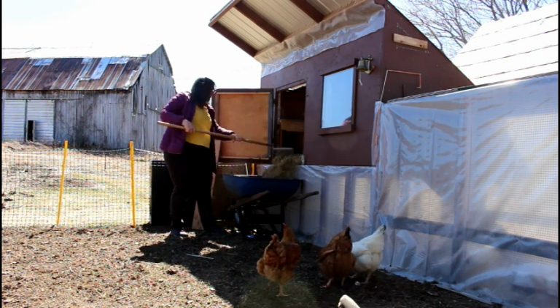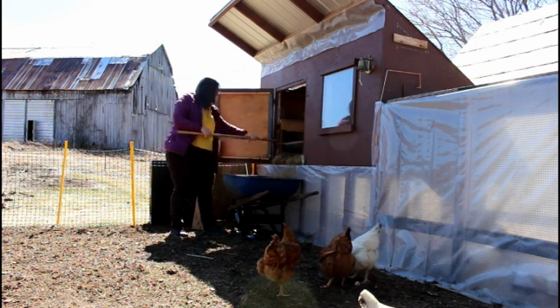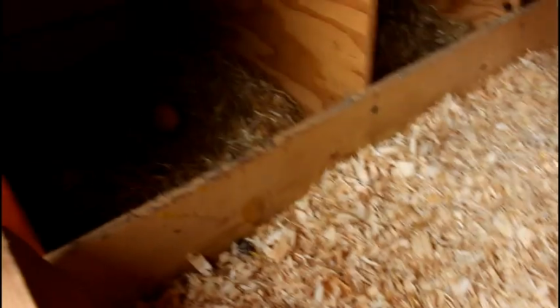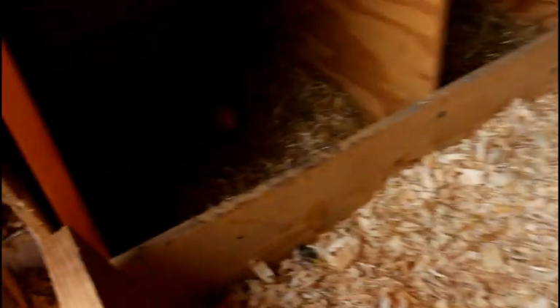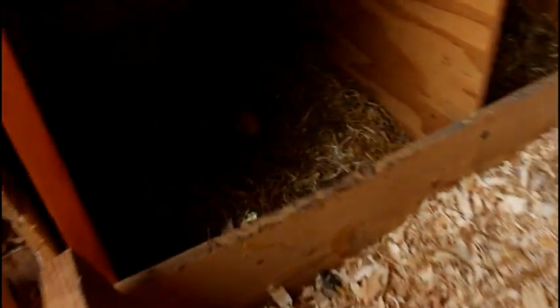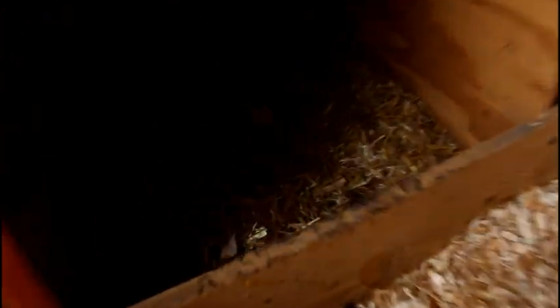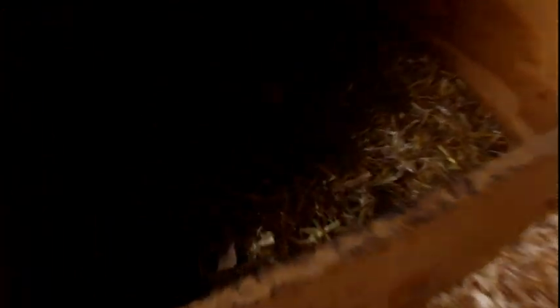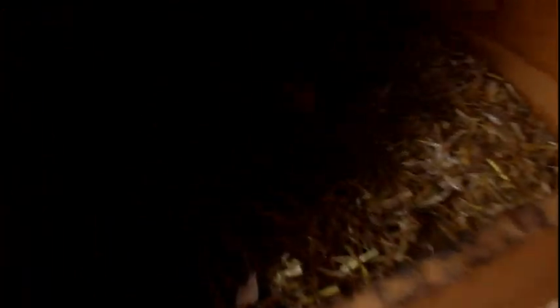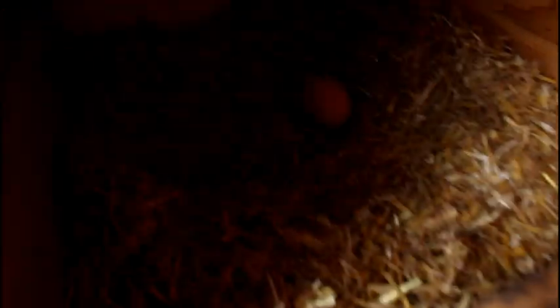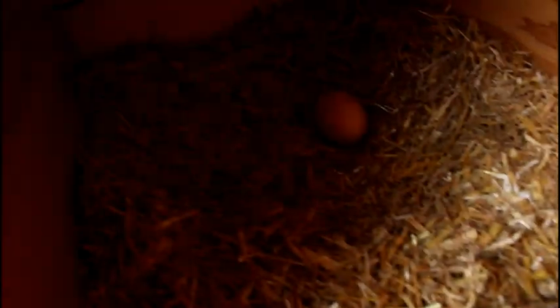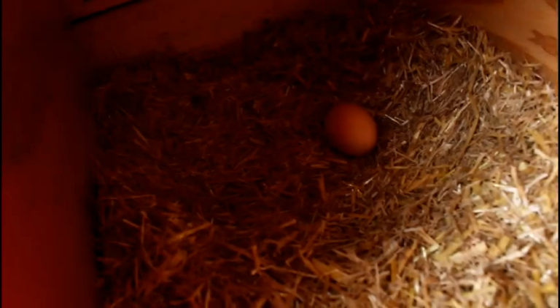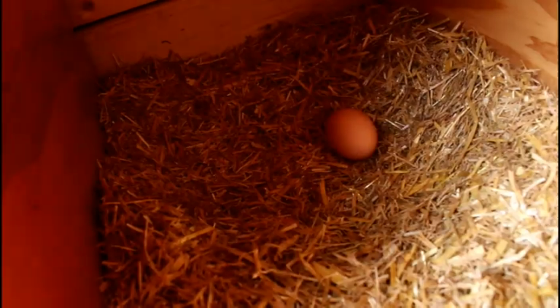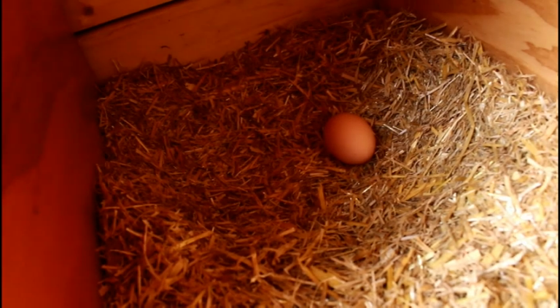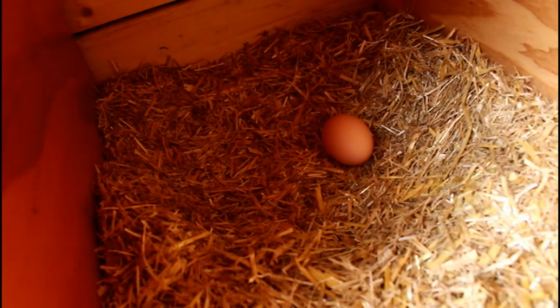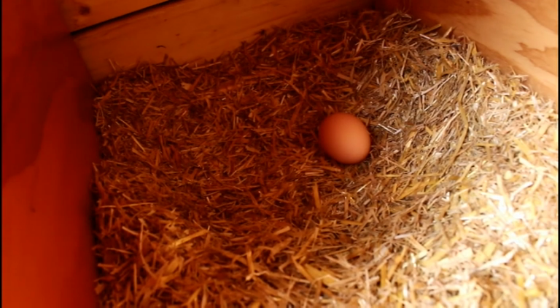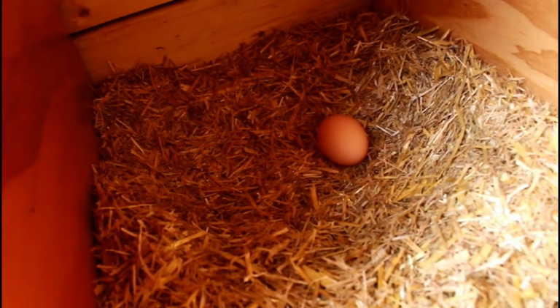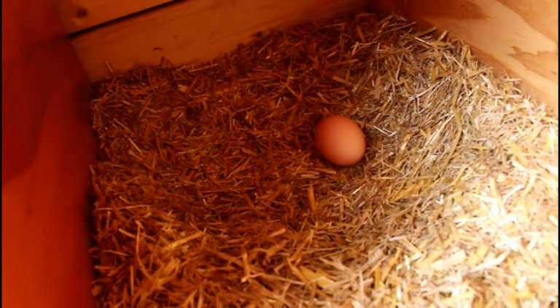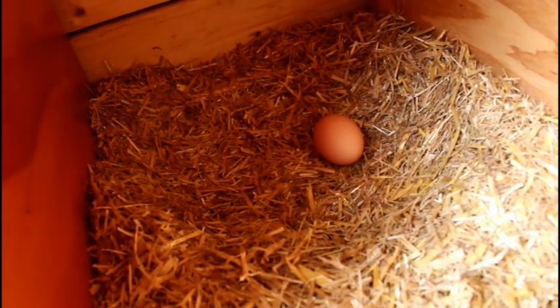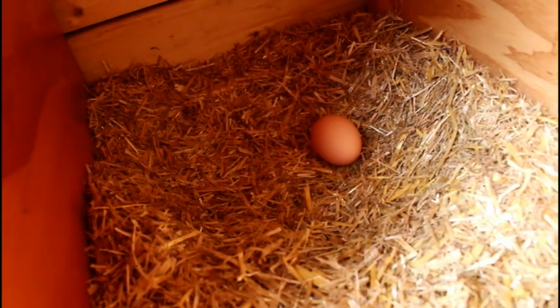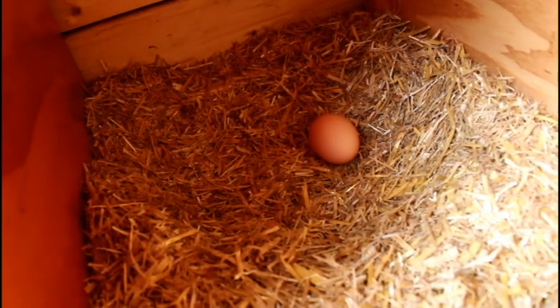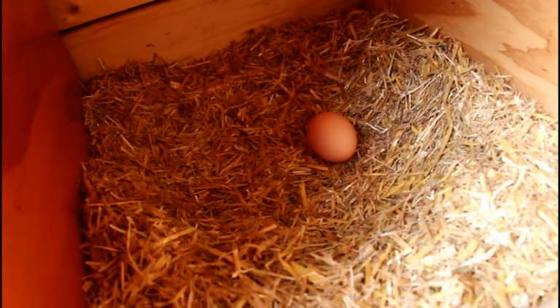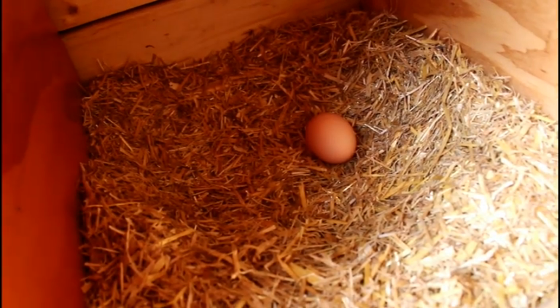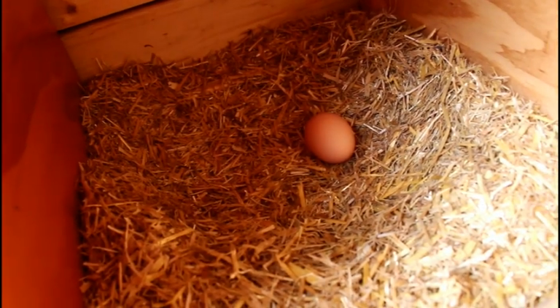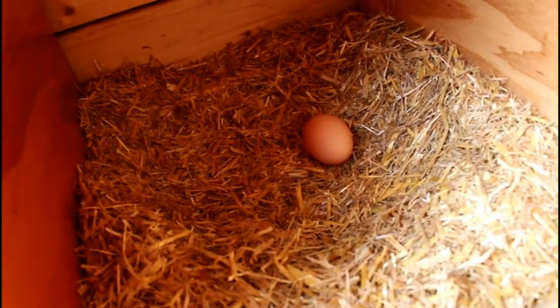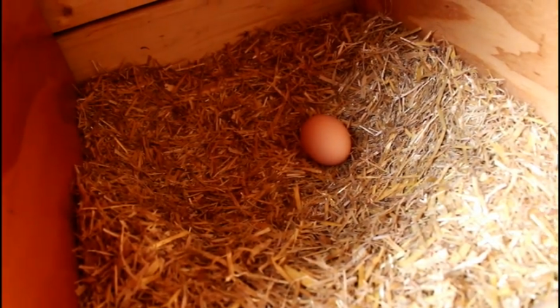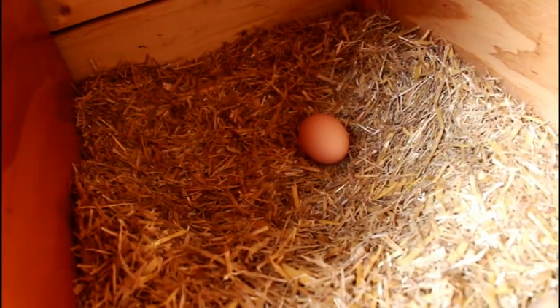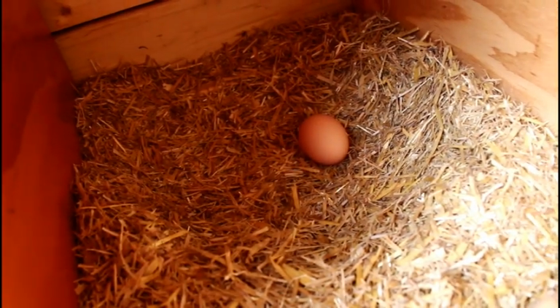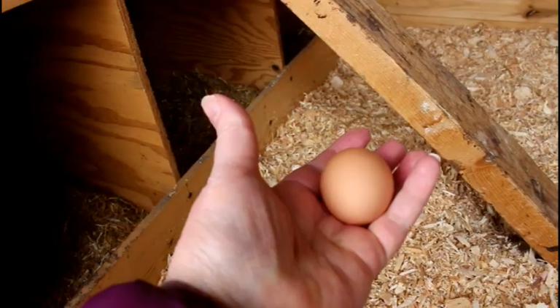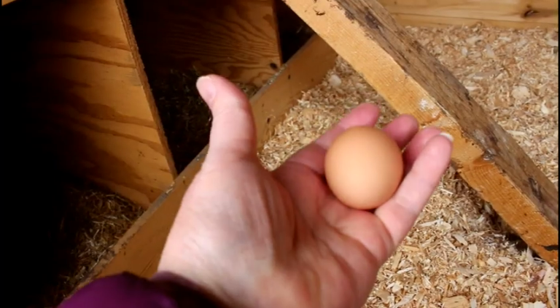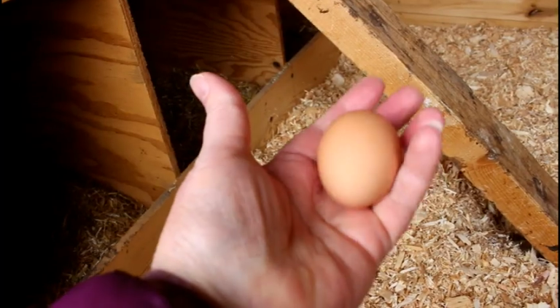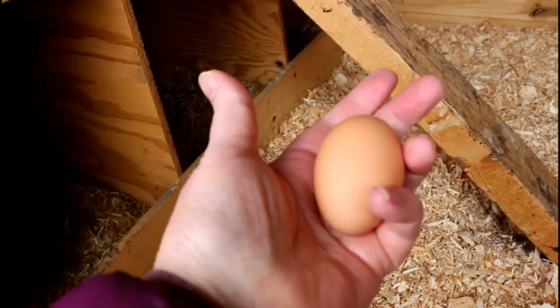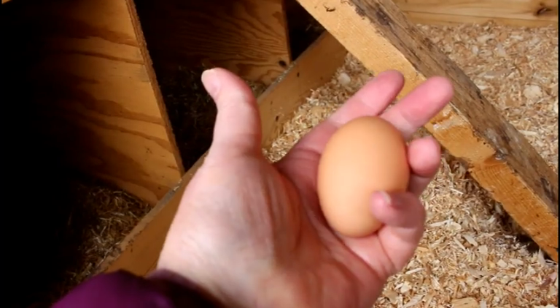Oh, look — she finally laid that egg! There's the egg. Thank you, Penny — it's still warm.